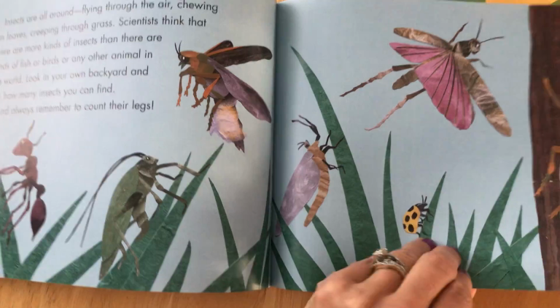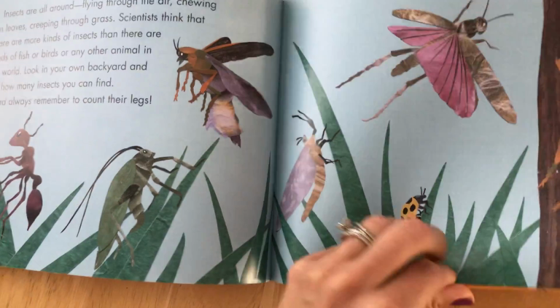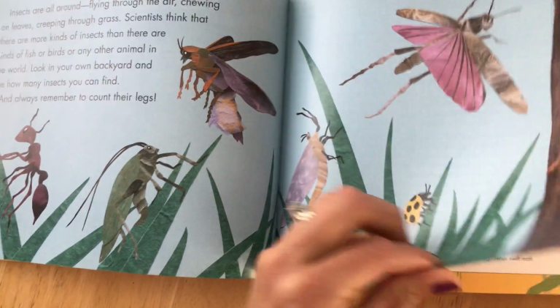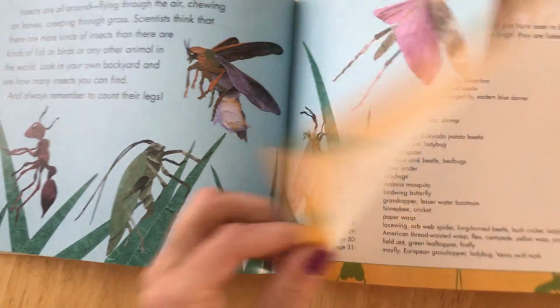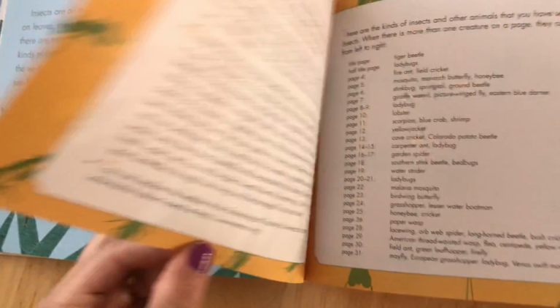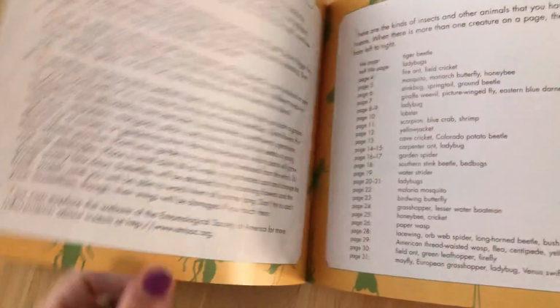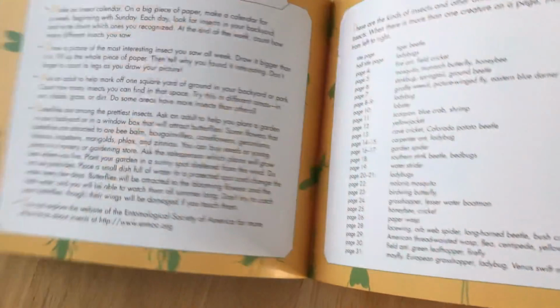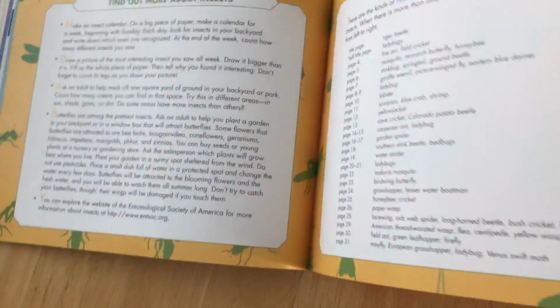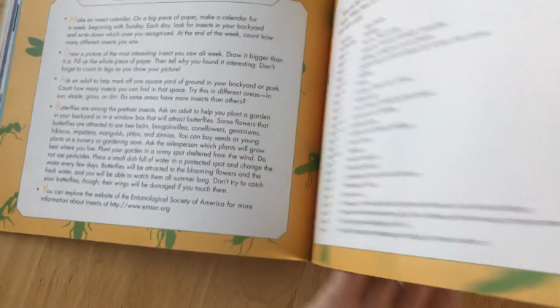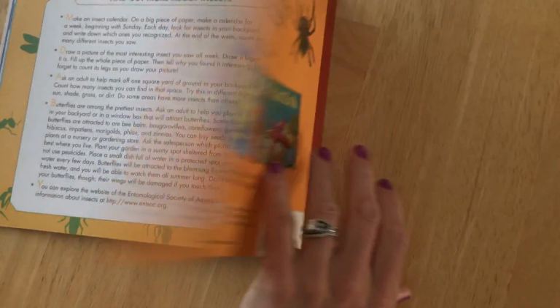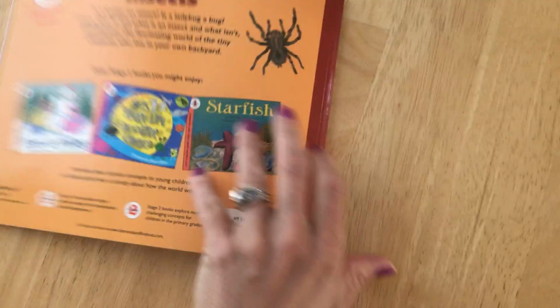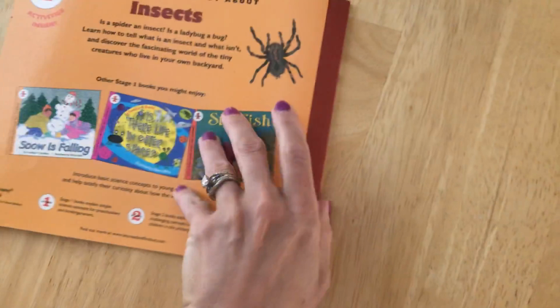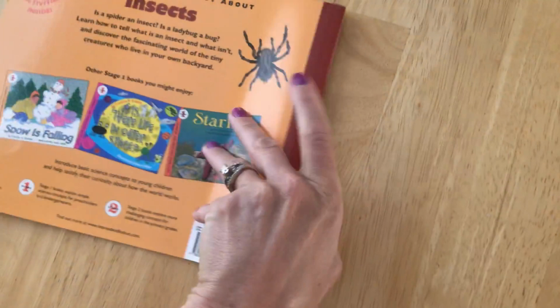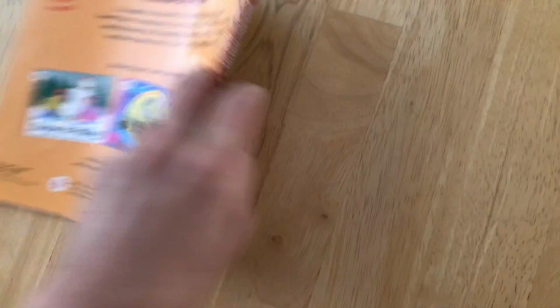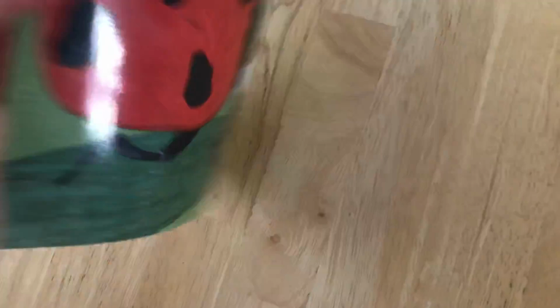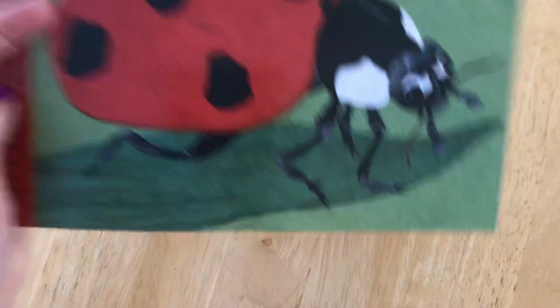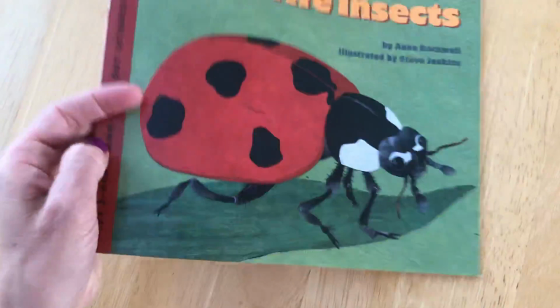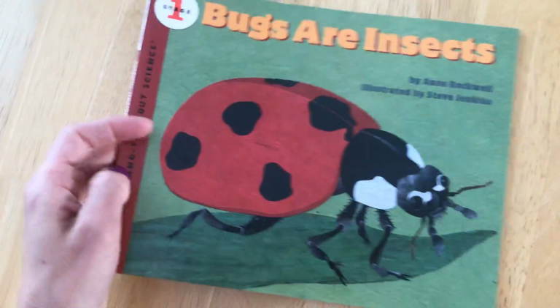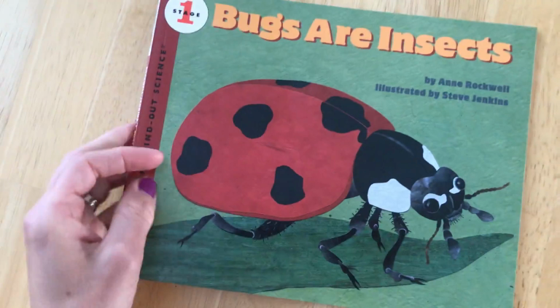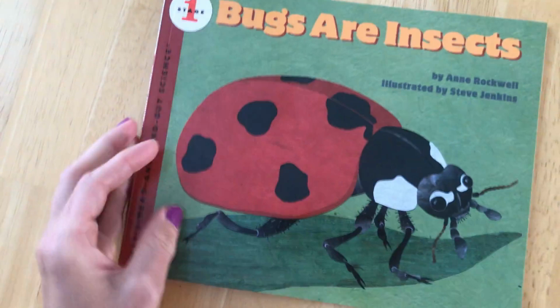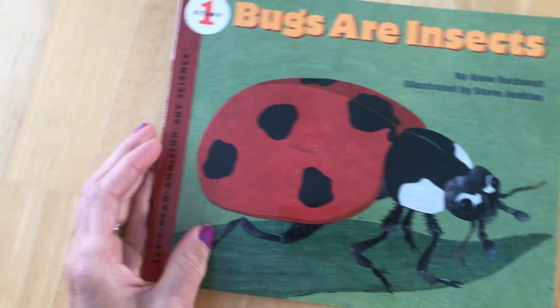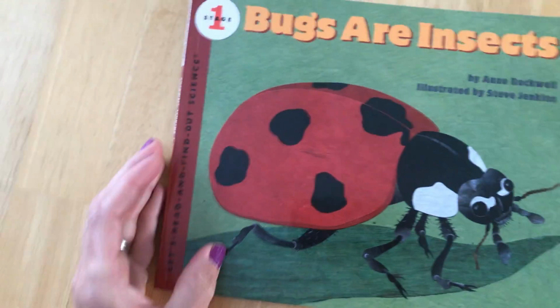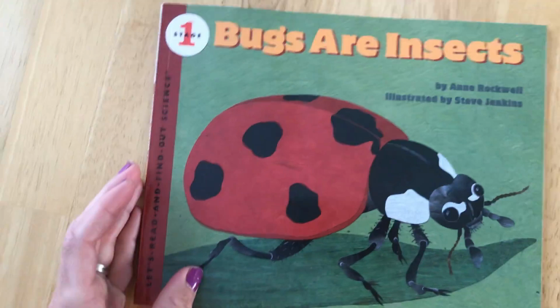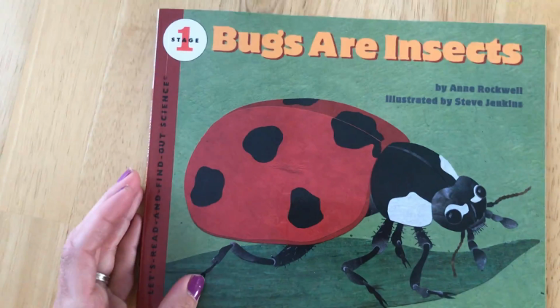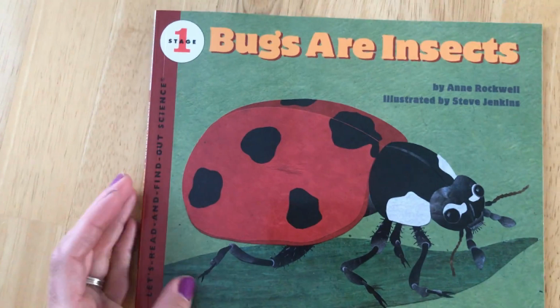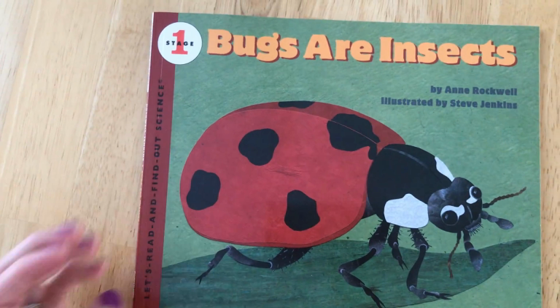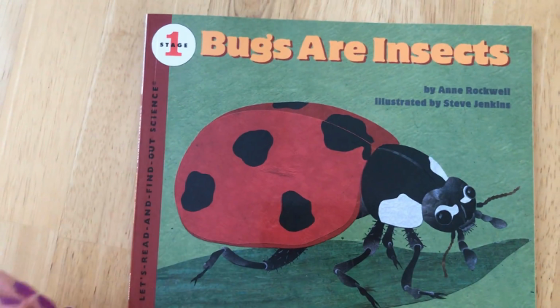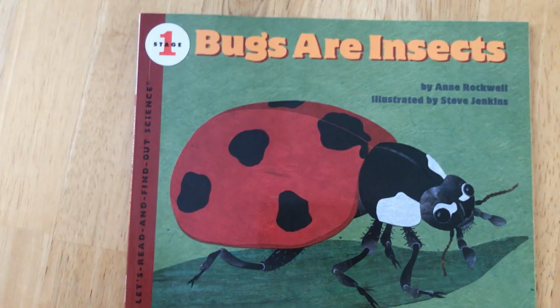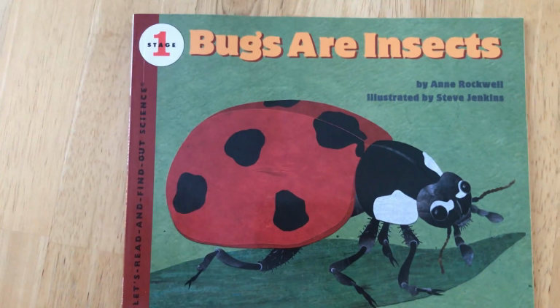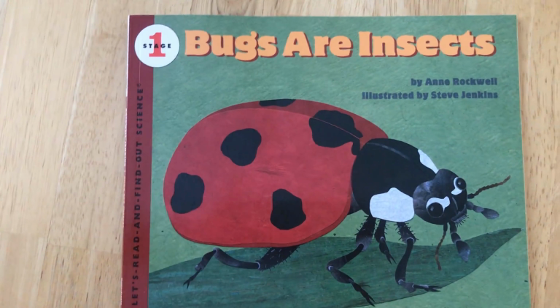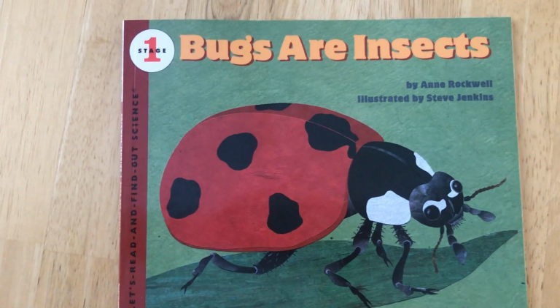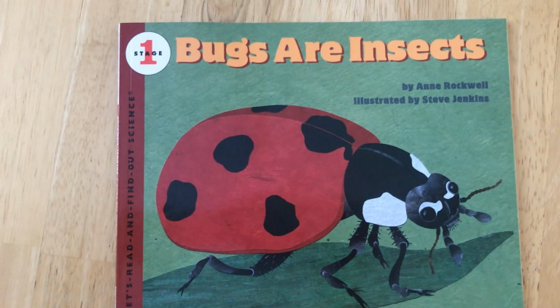Thank you for listening to our book, Bugs Are Insects.